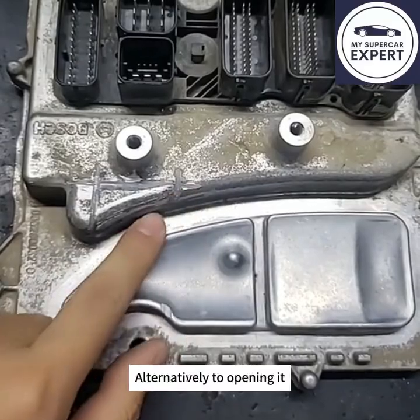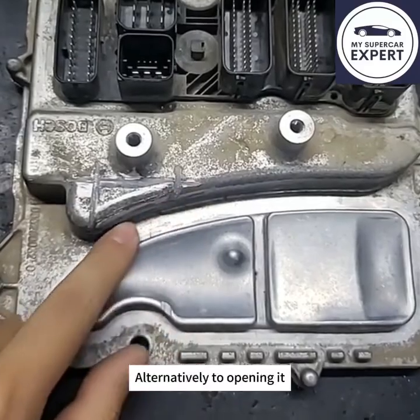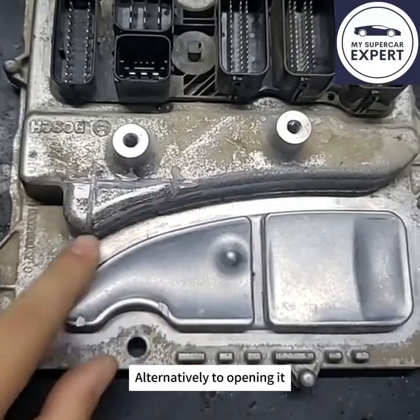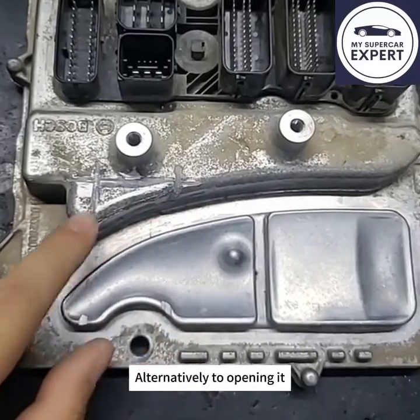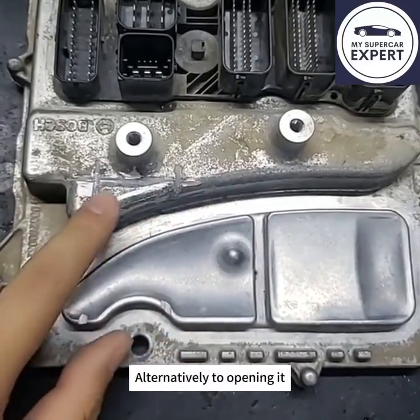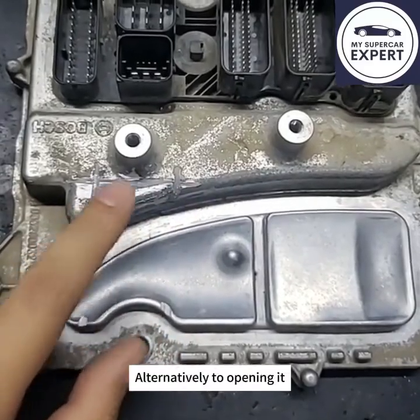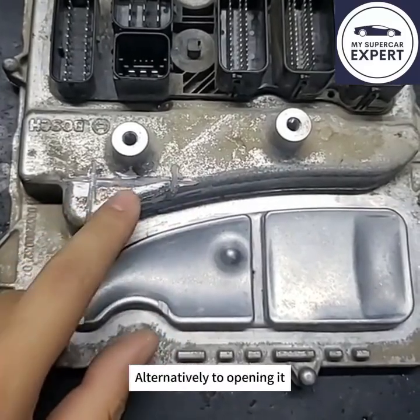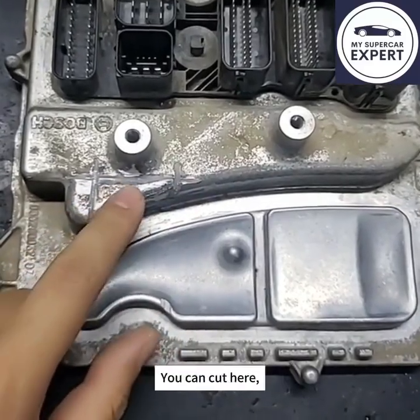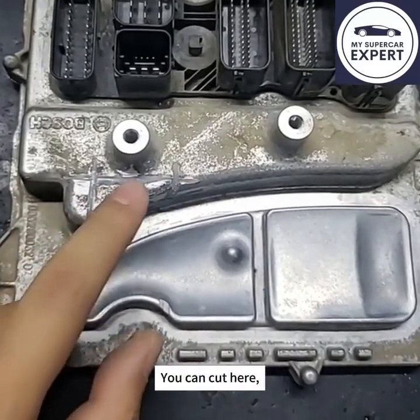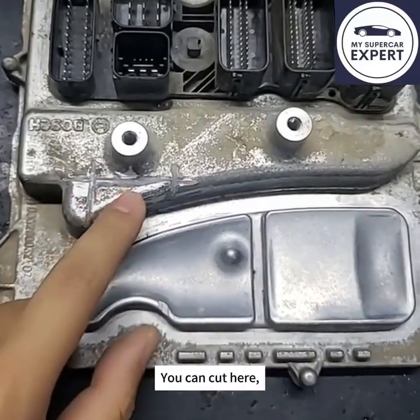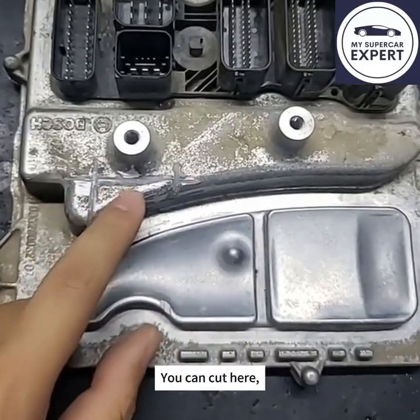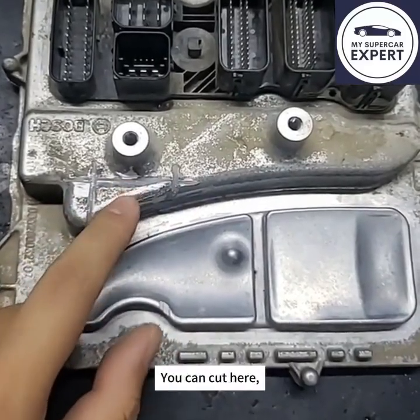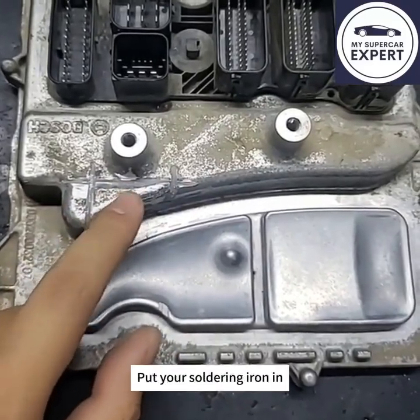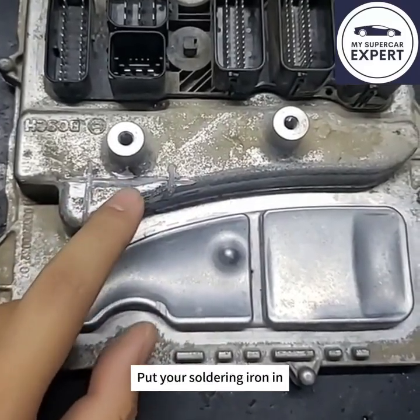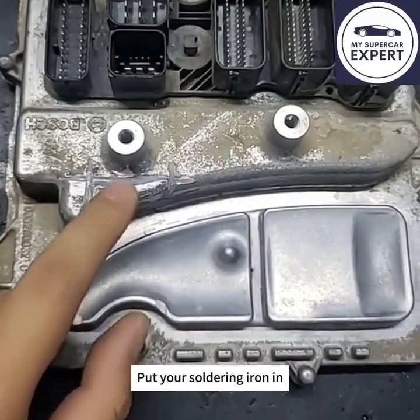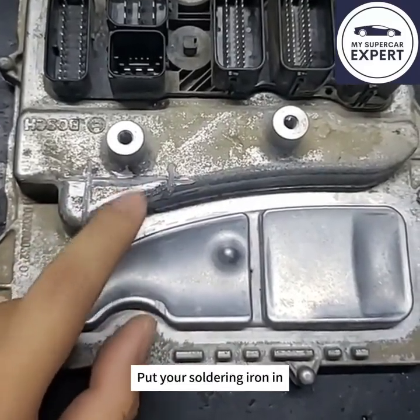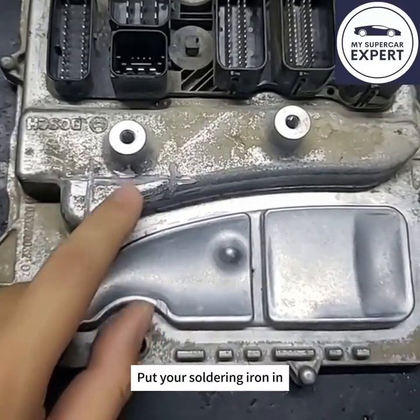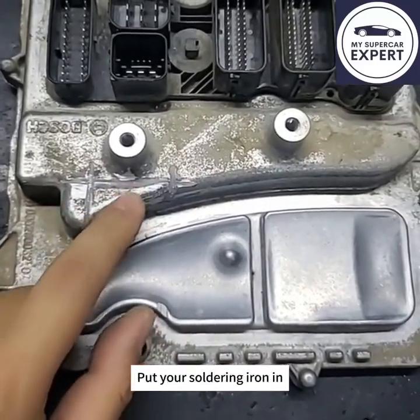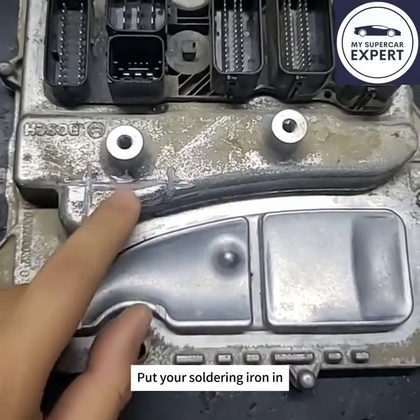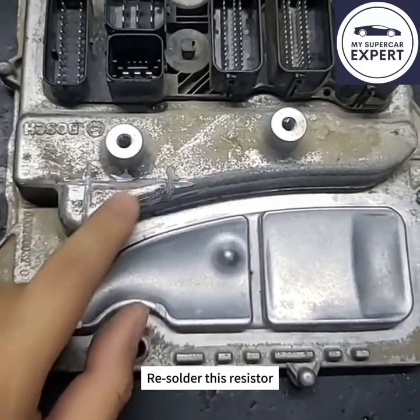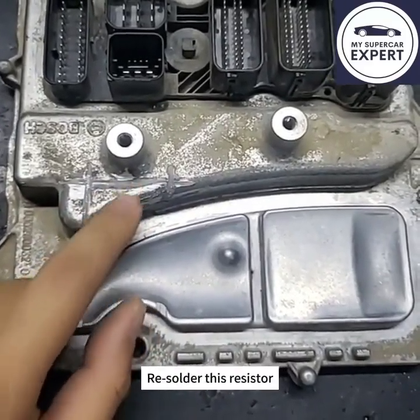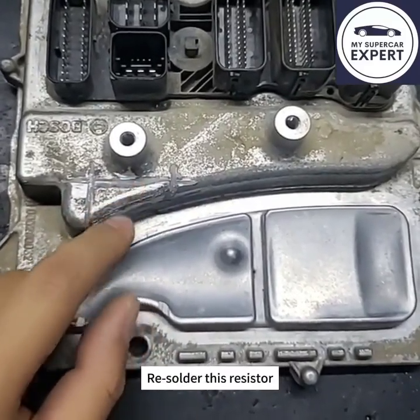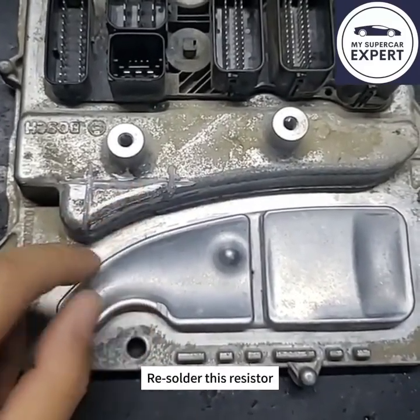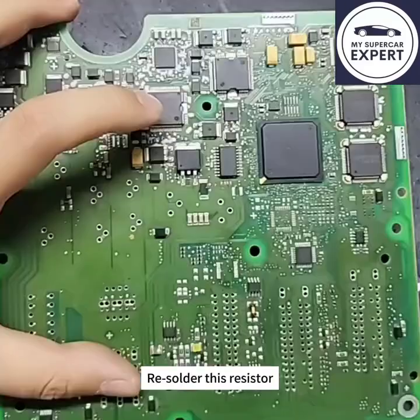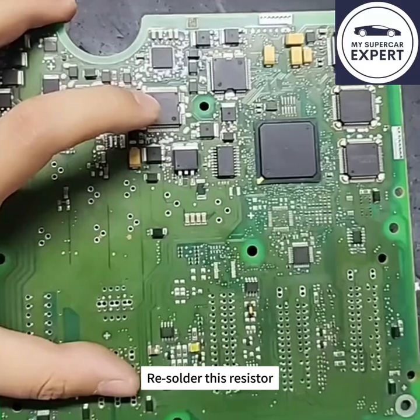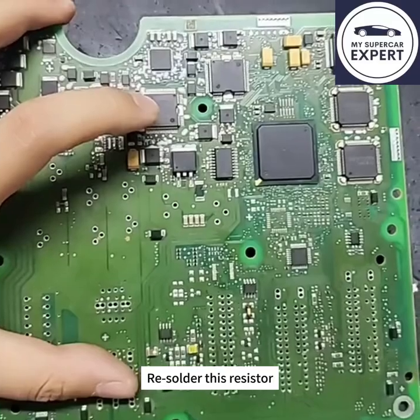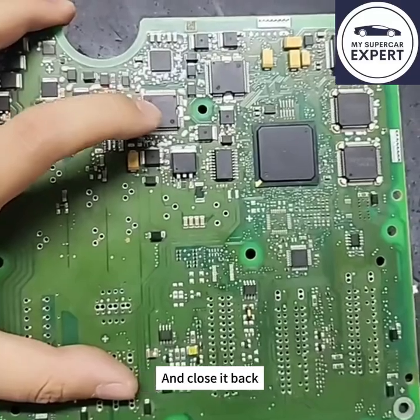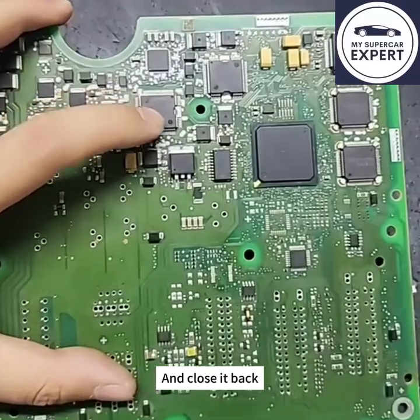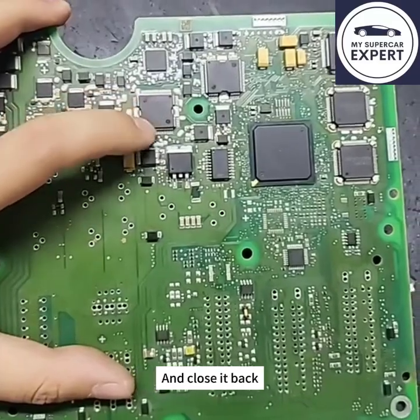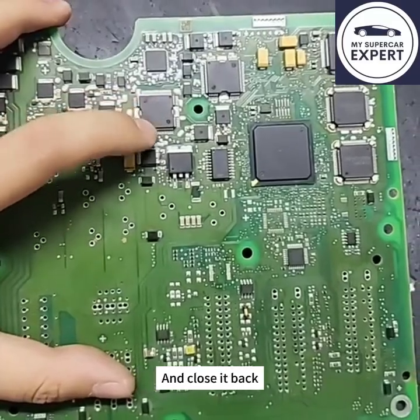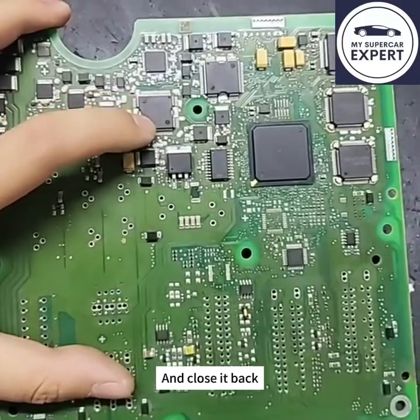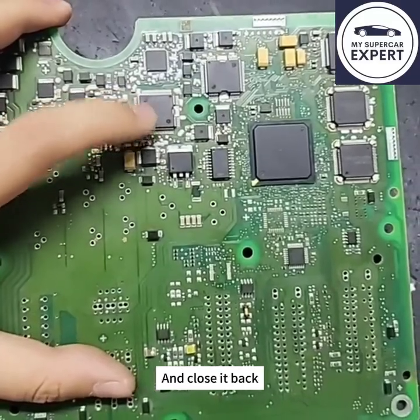Alternatively to opening it fully, you can cut here, put your soldering iron in, re-solder this resistor, and close it back.